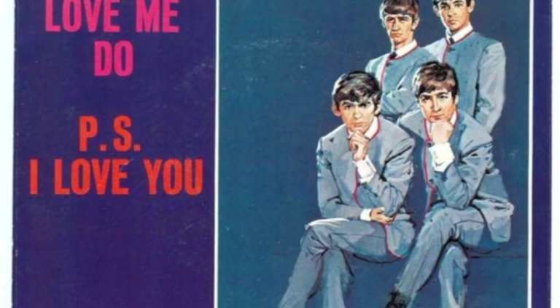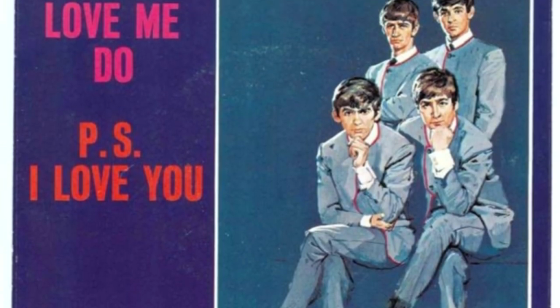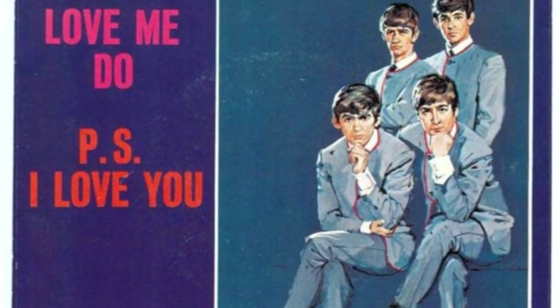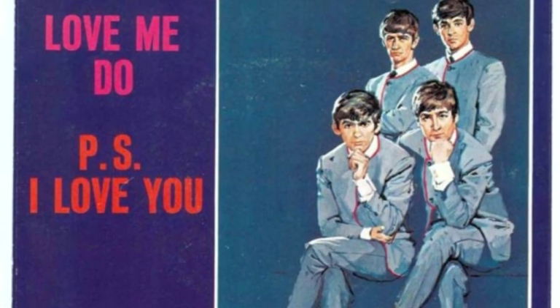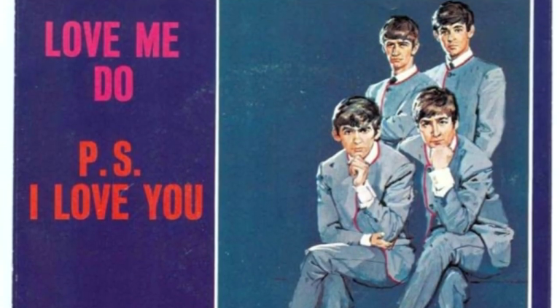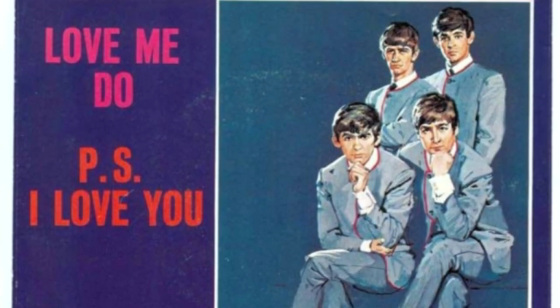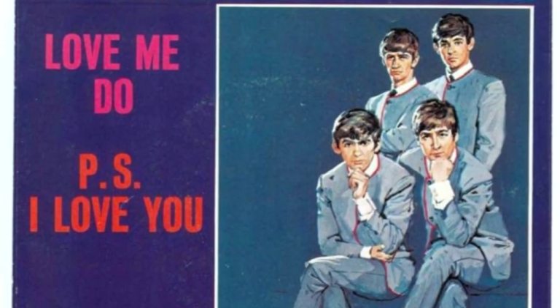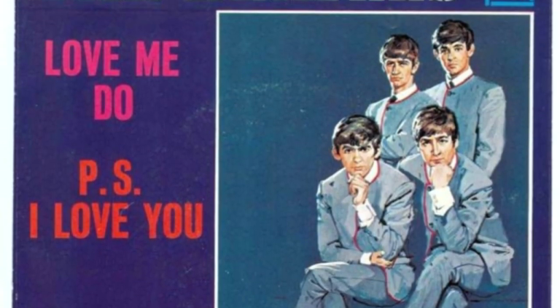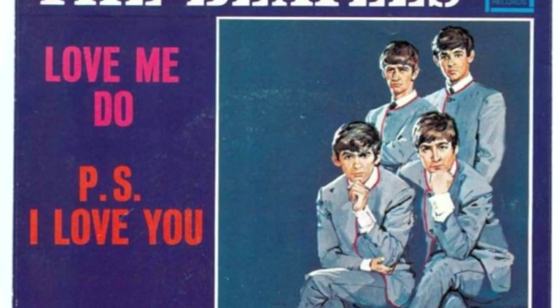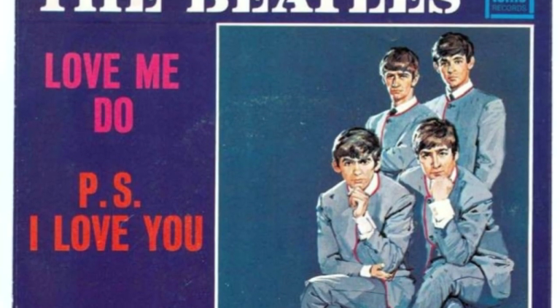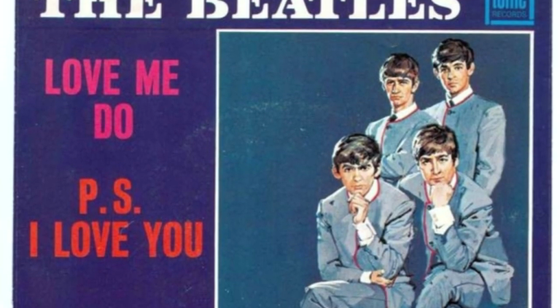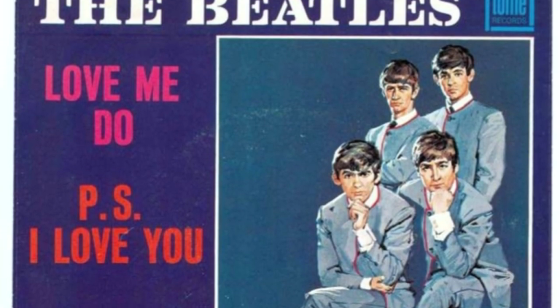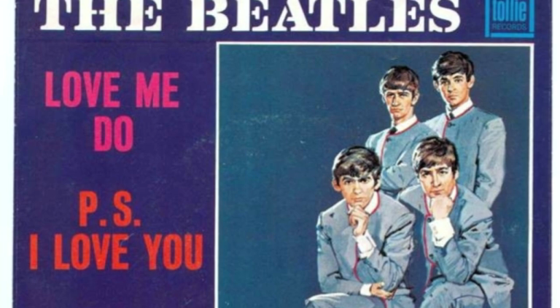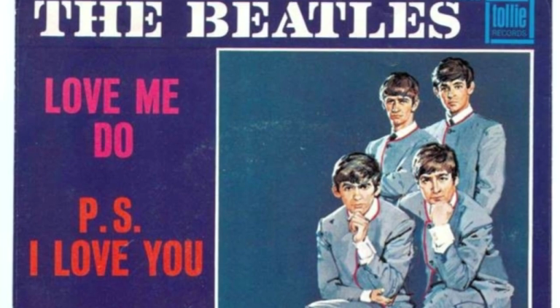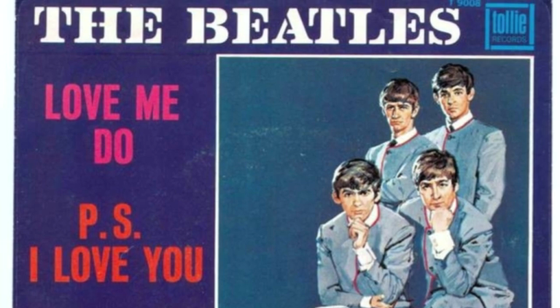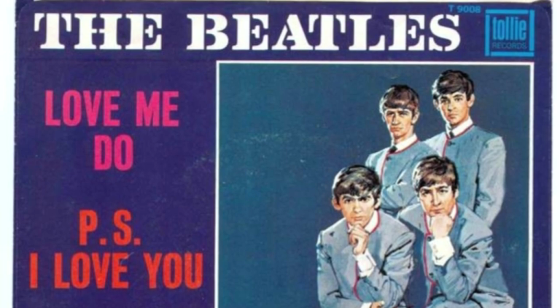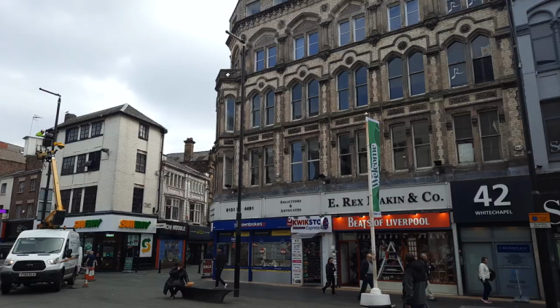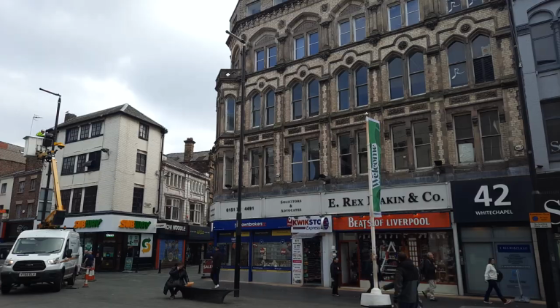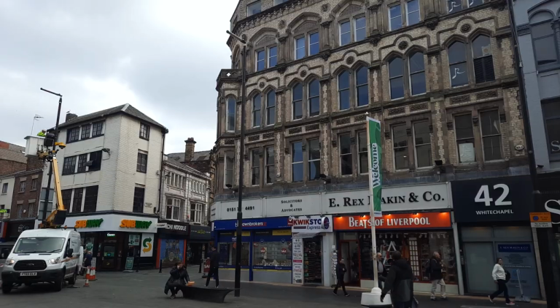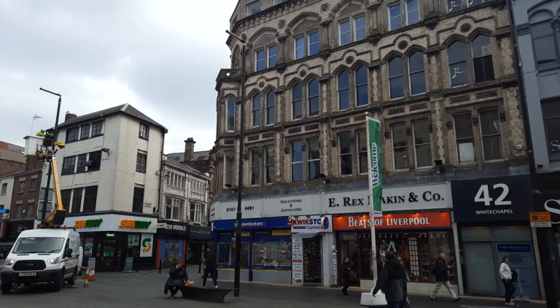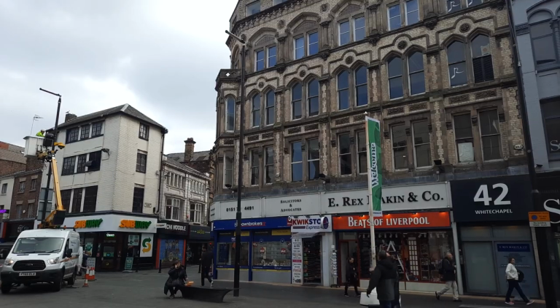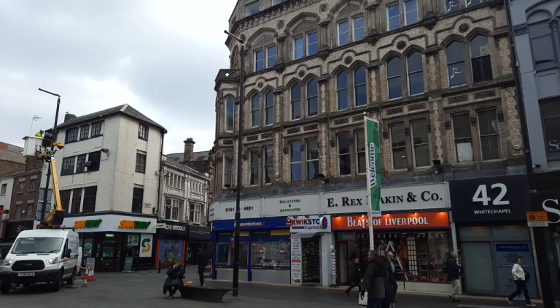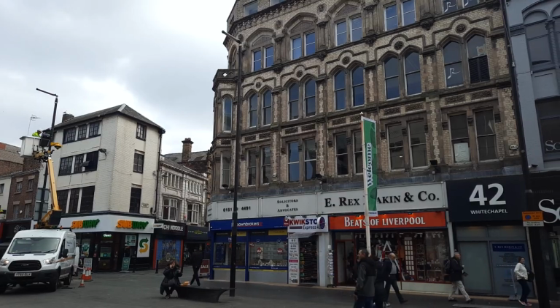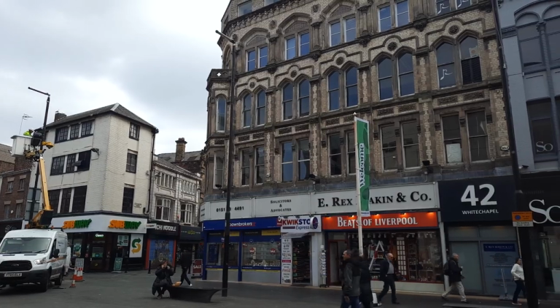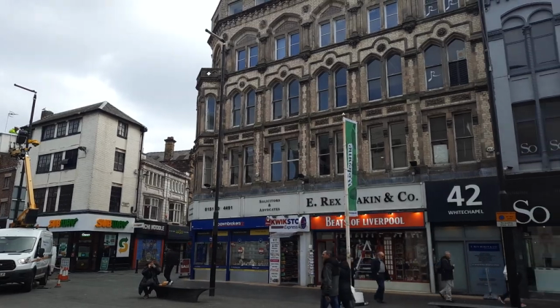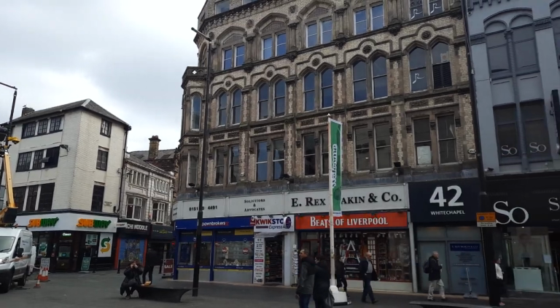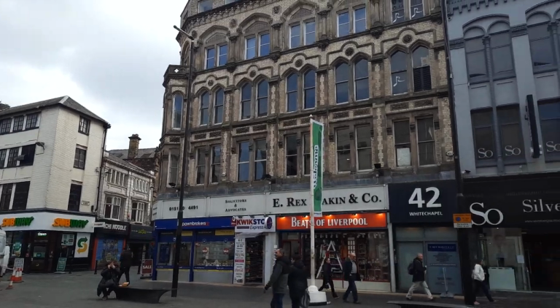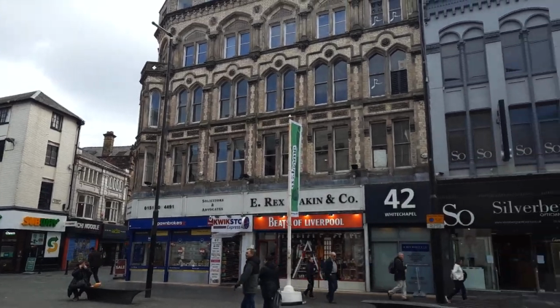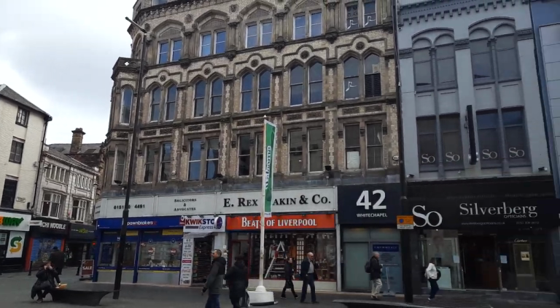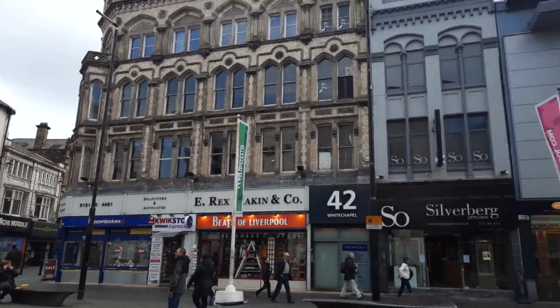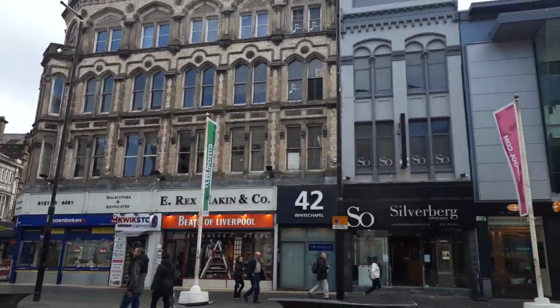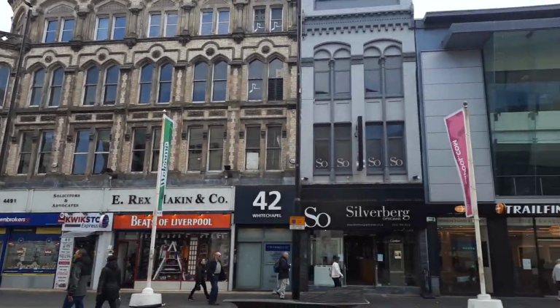So join me next time — there's a very important place in Whitechapel that we're going to visit, which is crucial in Beatles history.